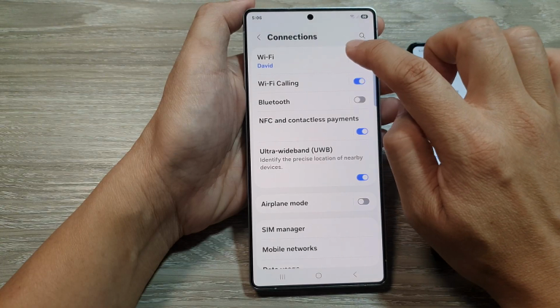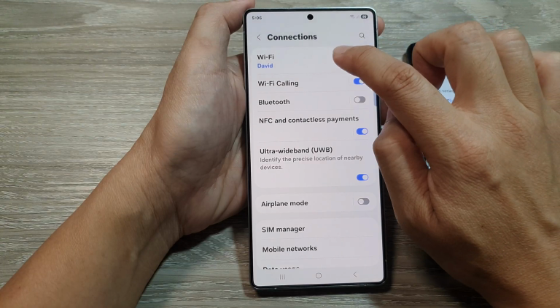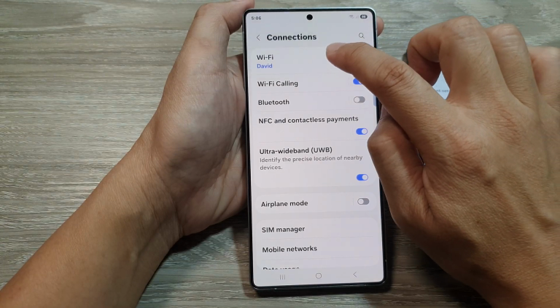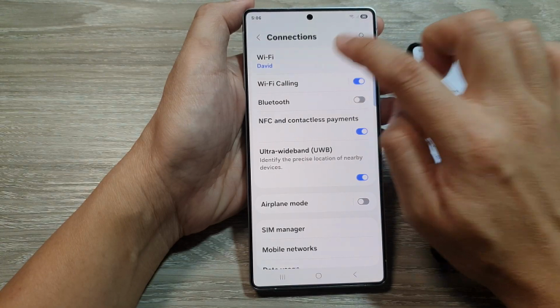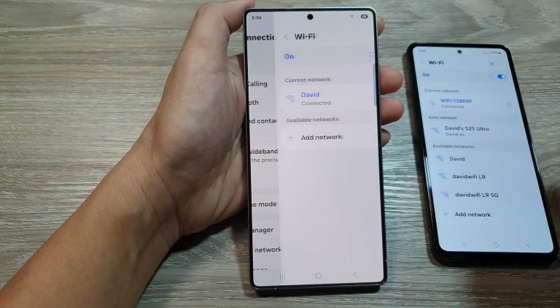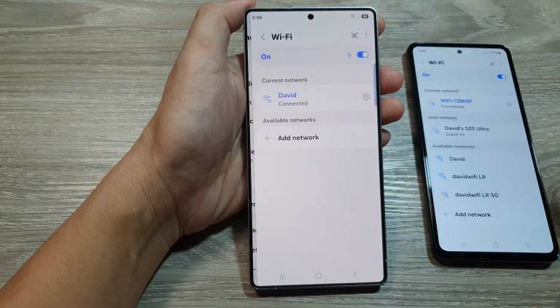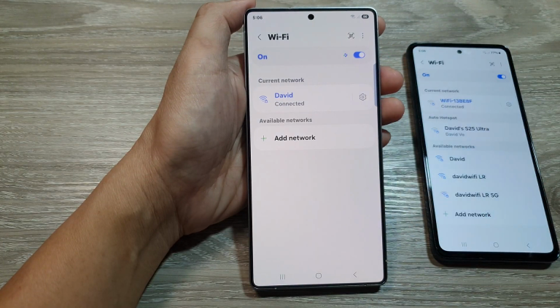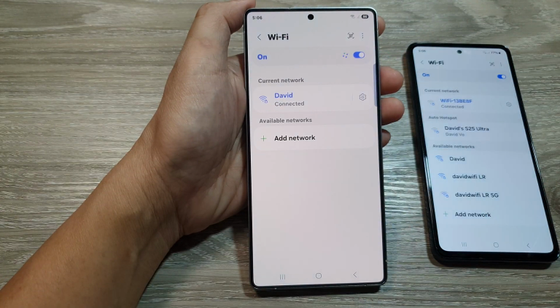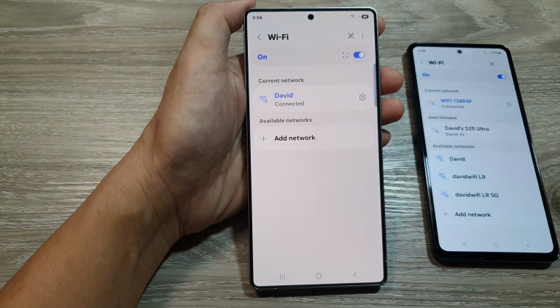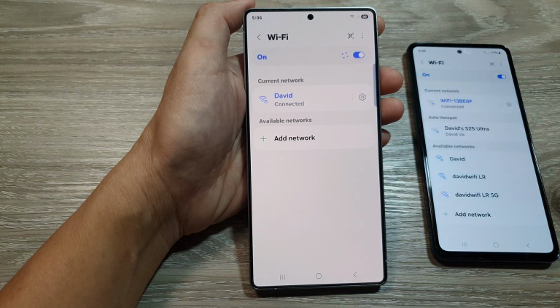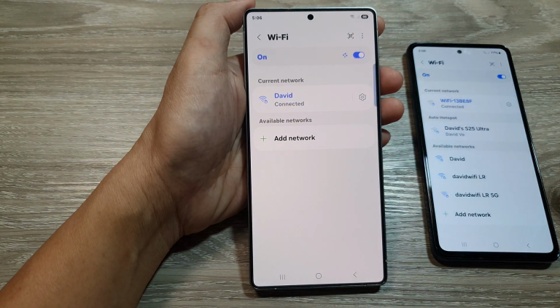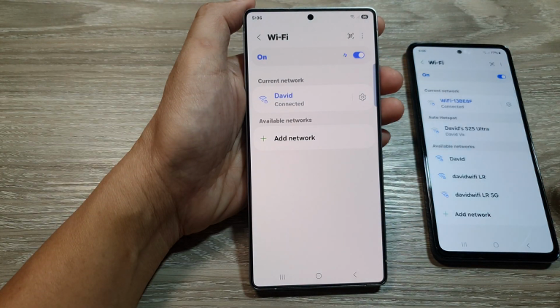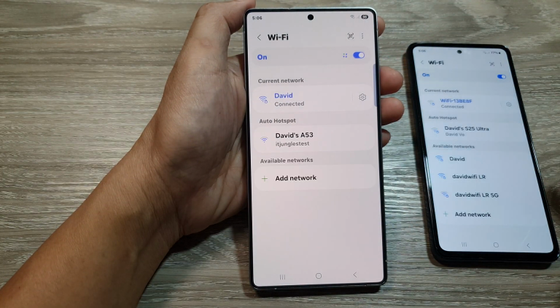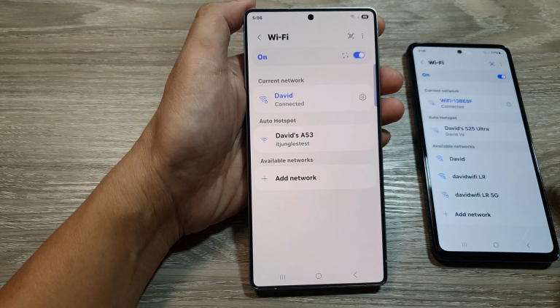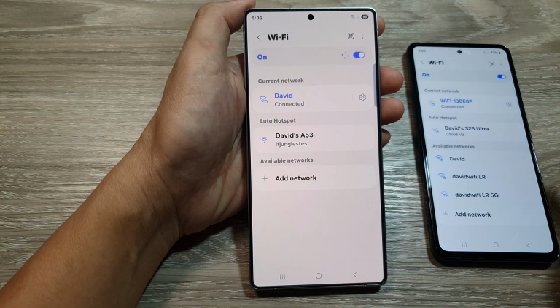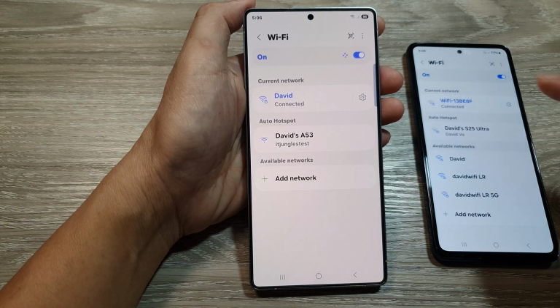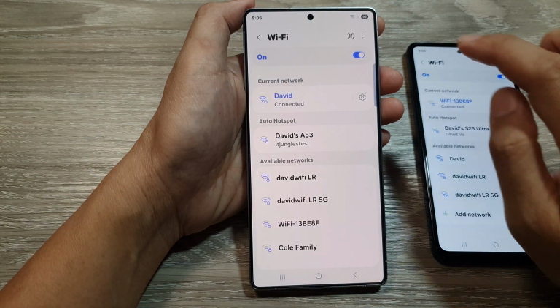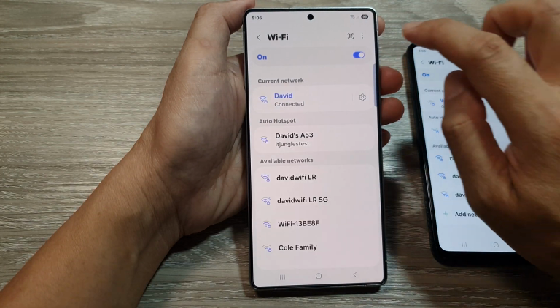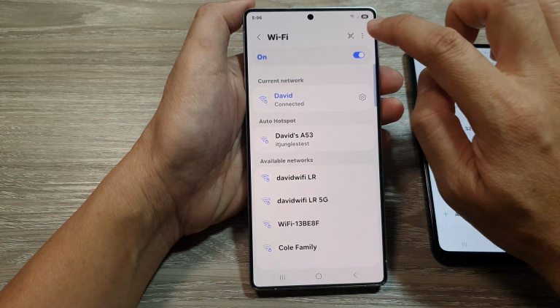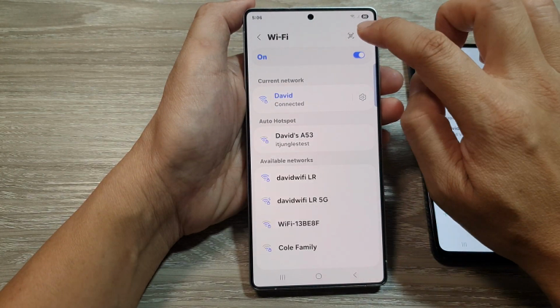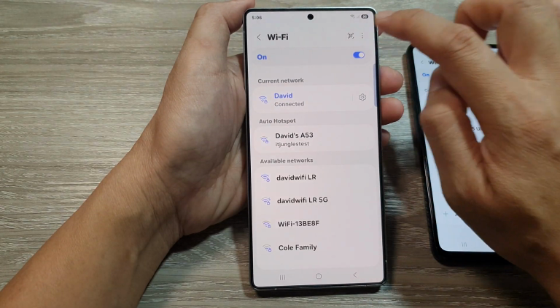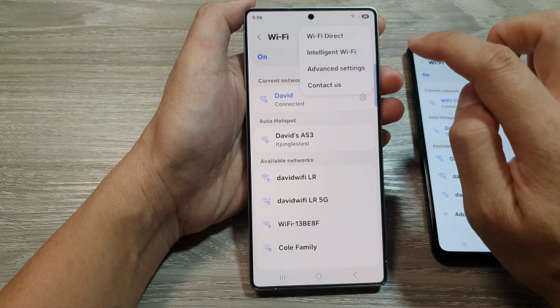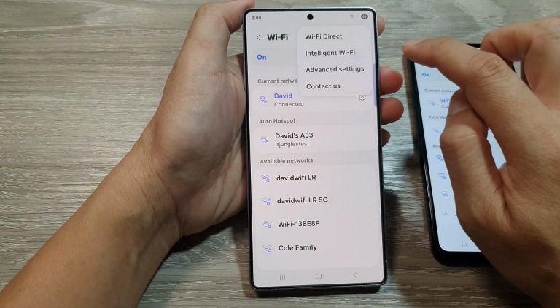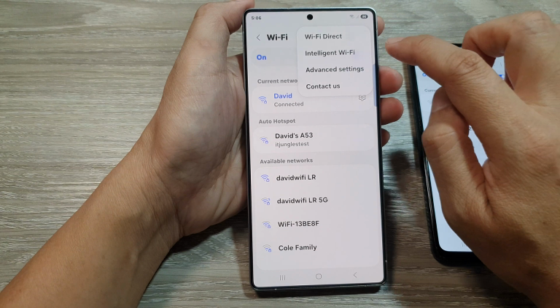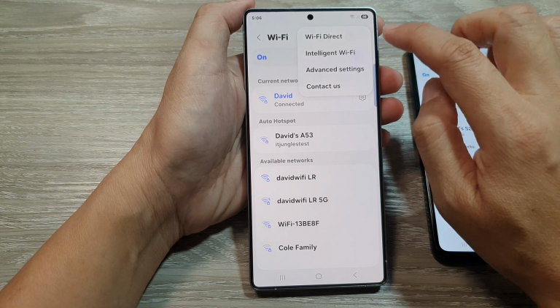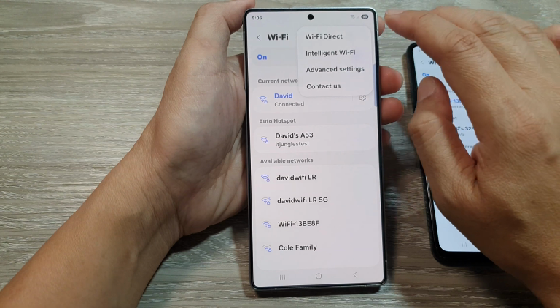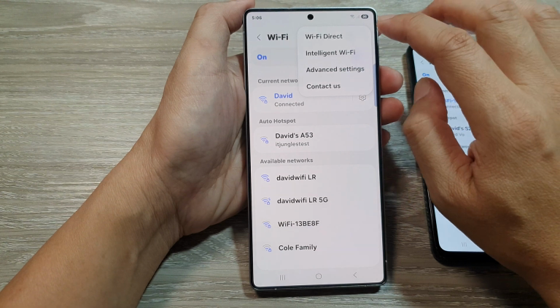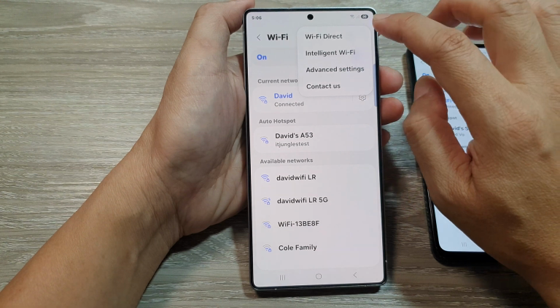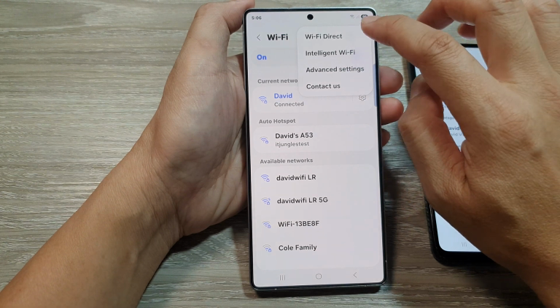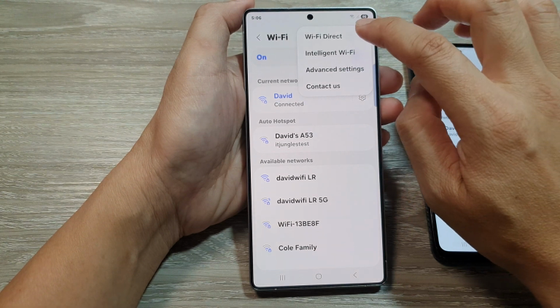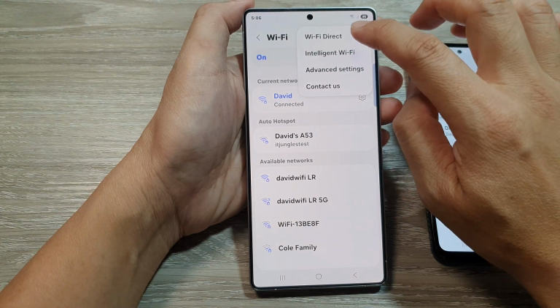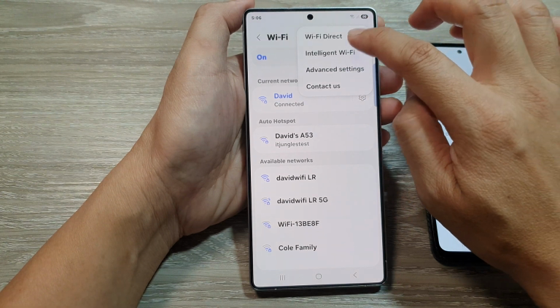Tap on the left-hand side panel. Now in here, tap on the more button, then tap on Wi-Fi Direct.